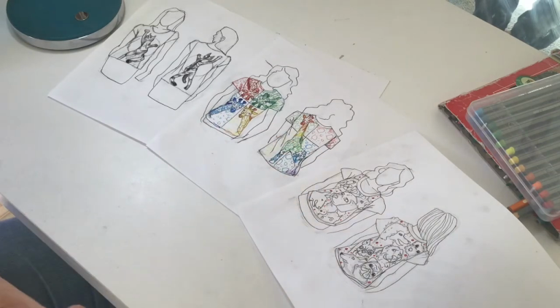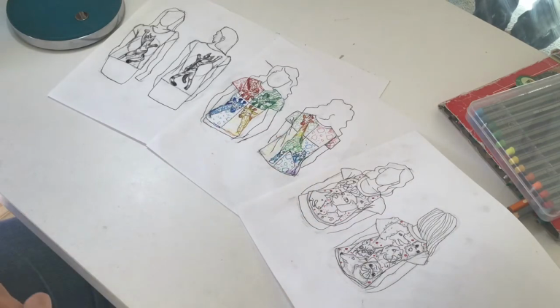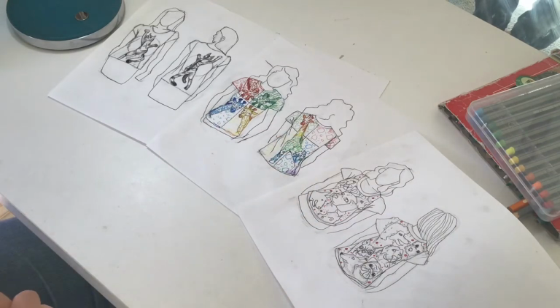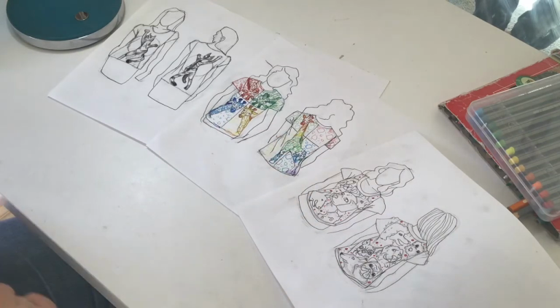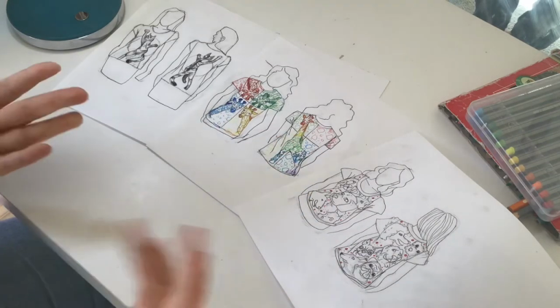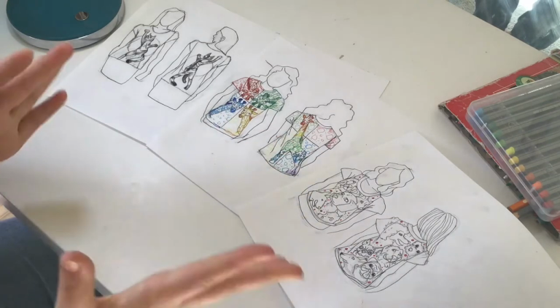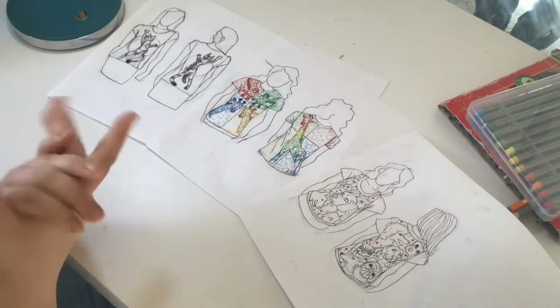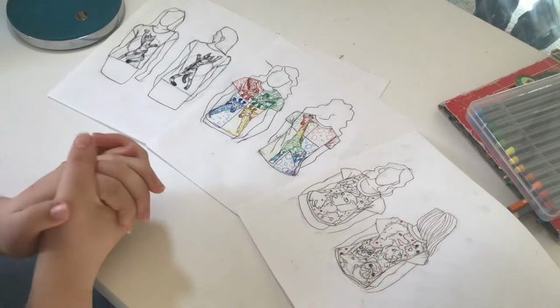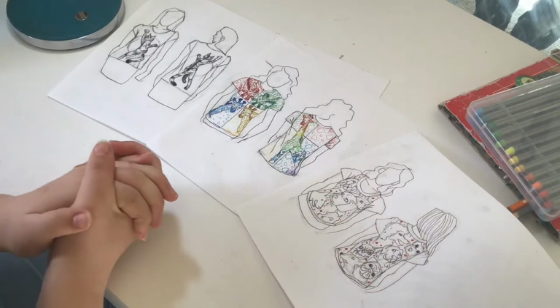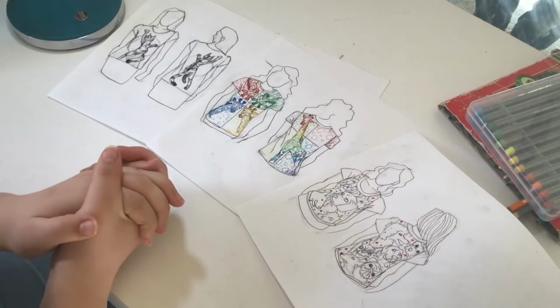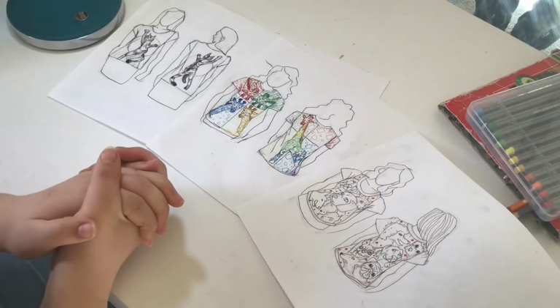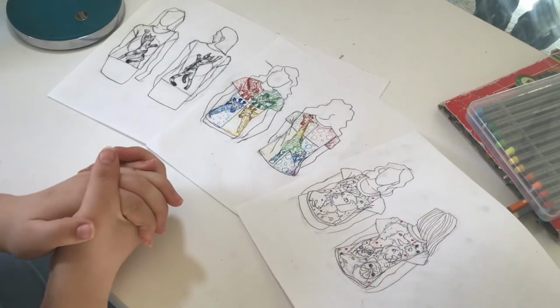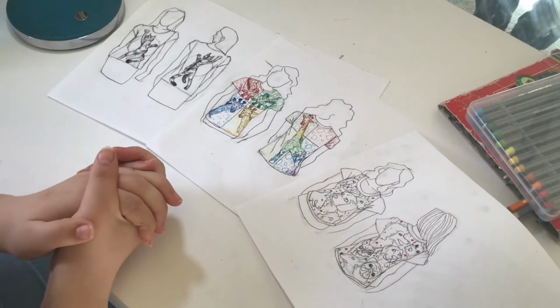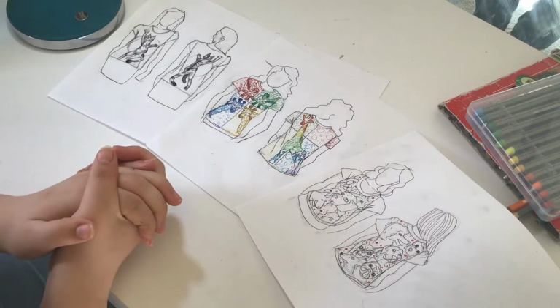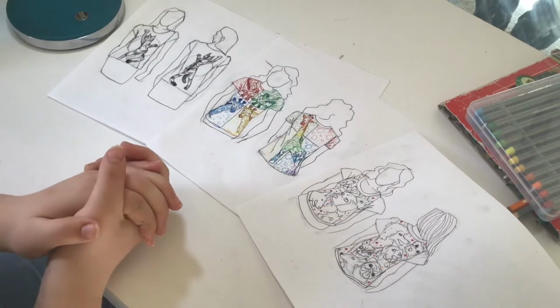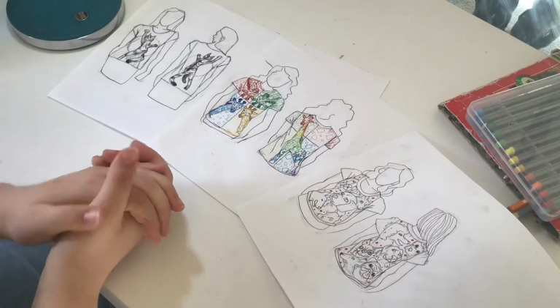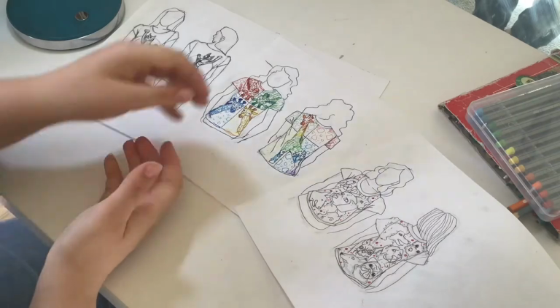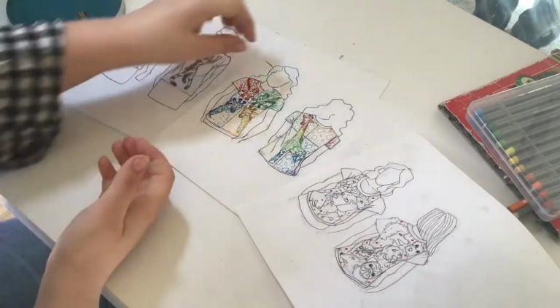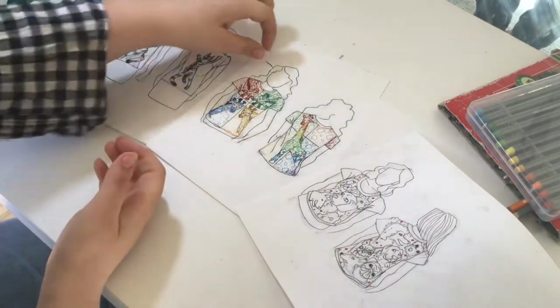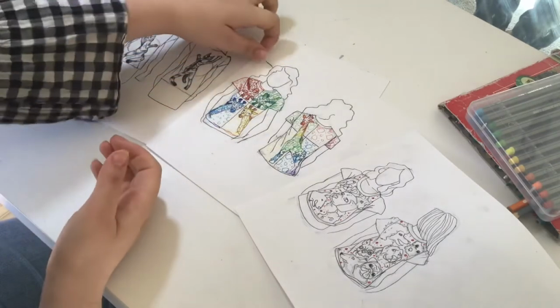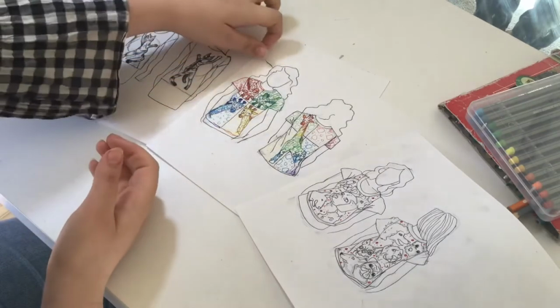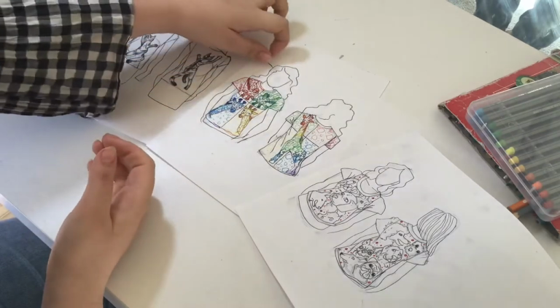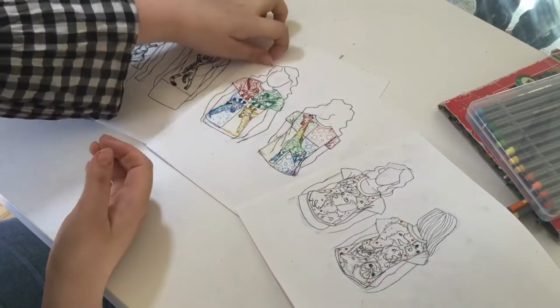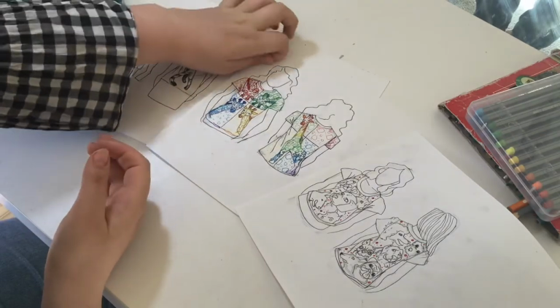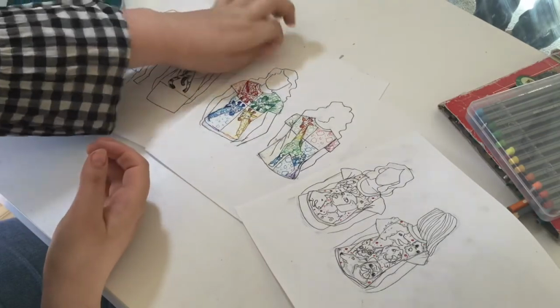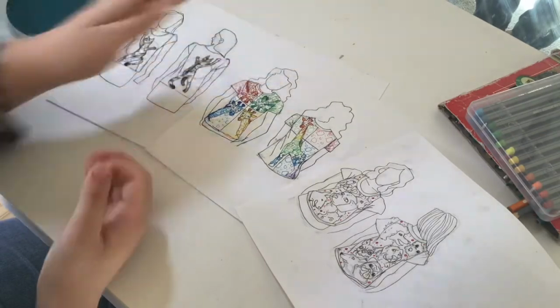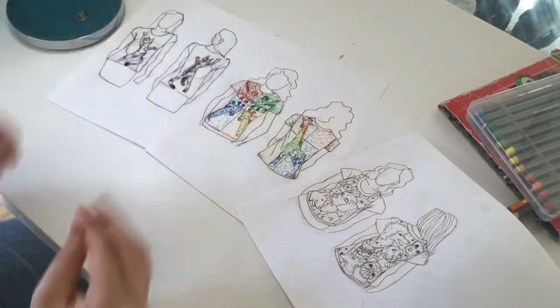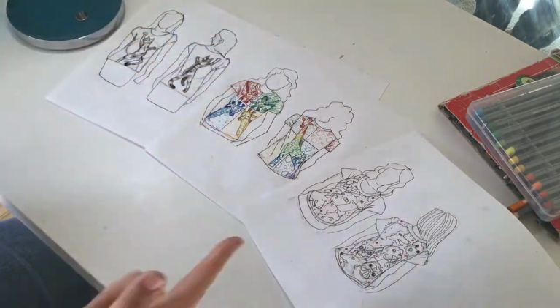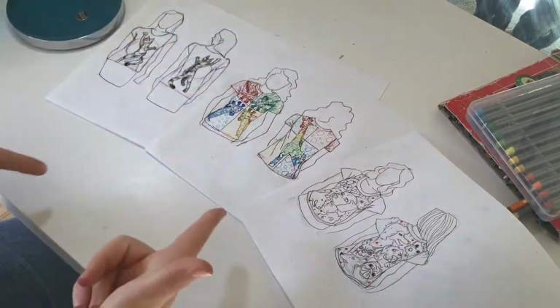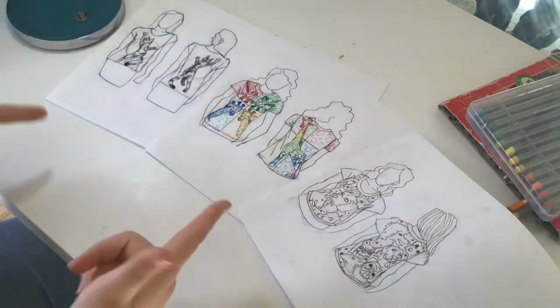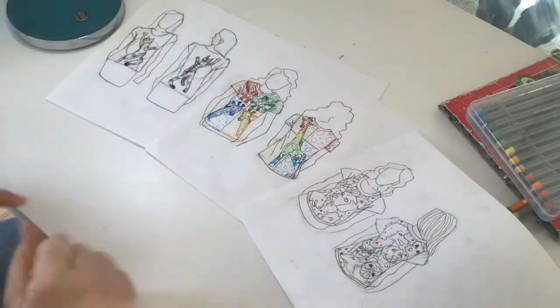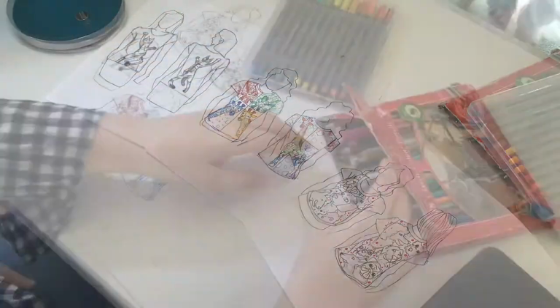I guess I'll start colouring them then. Let's go.